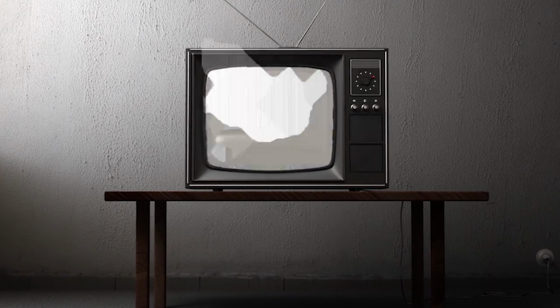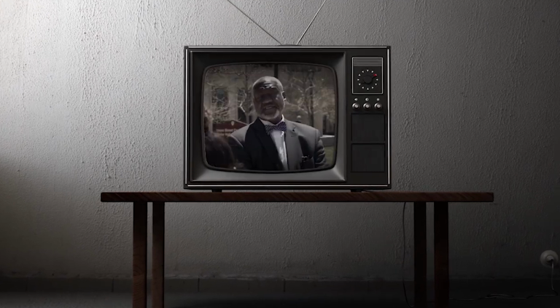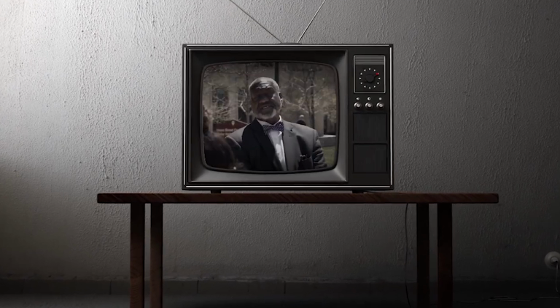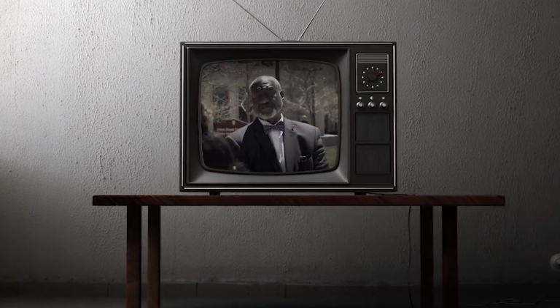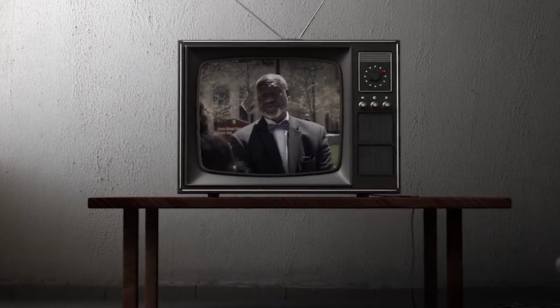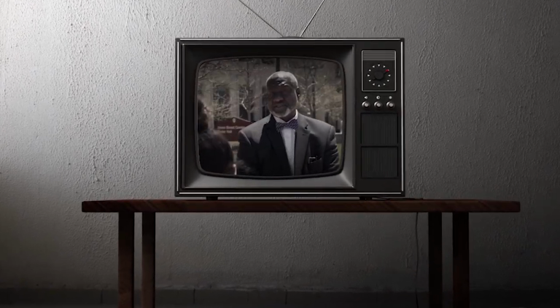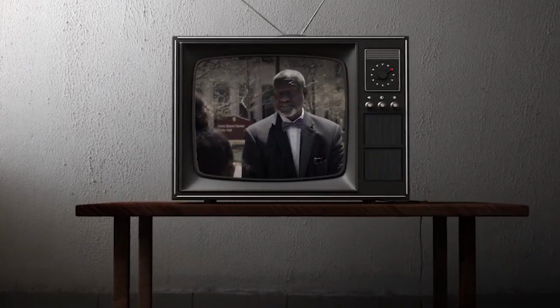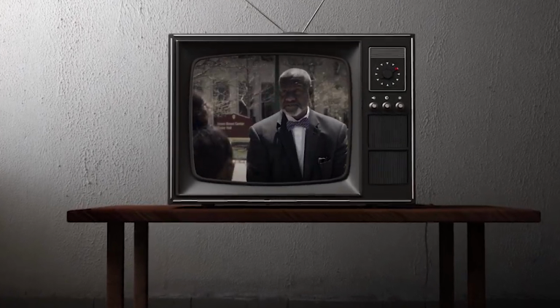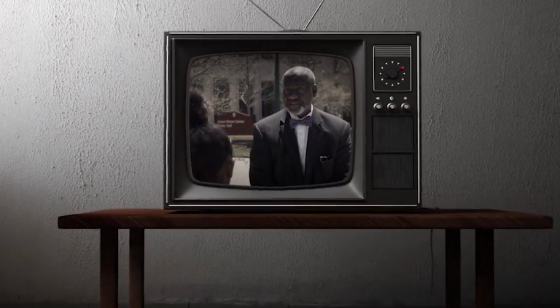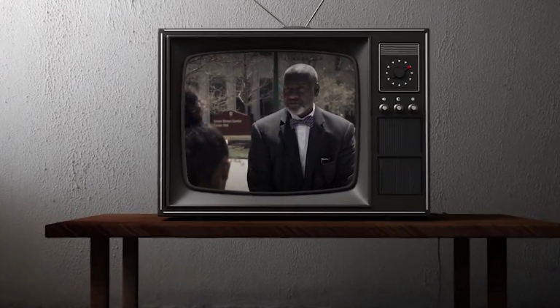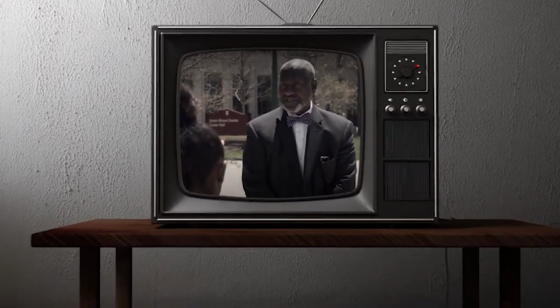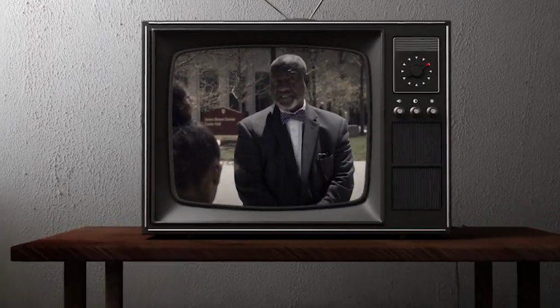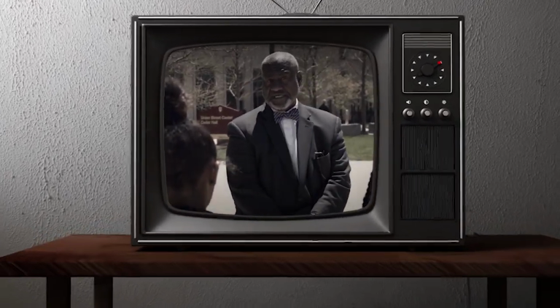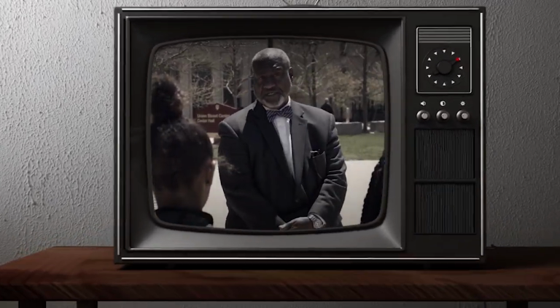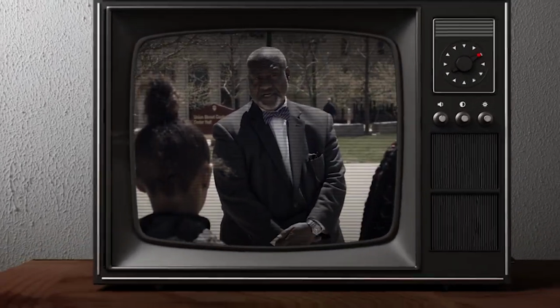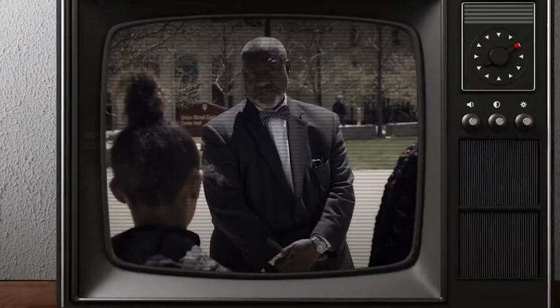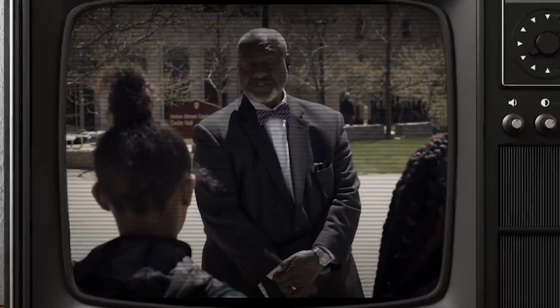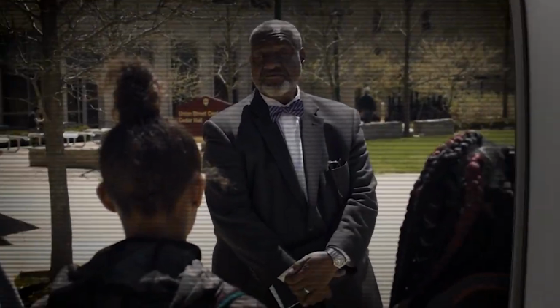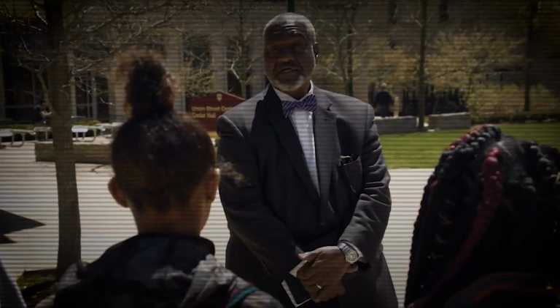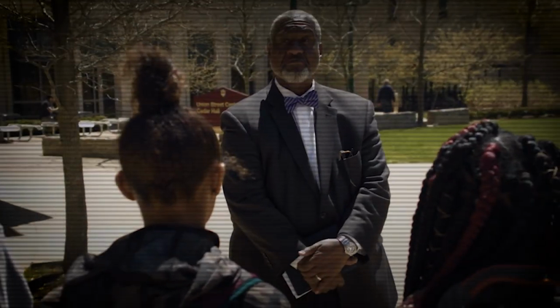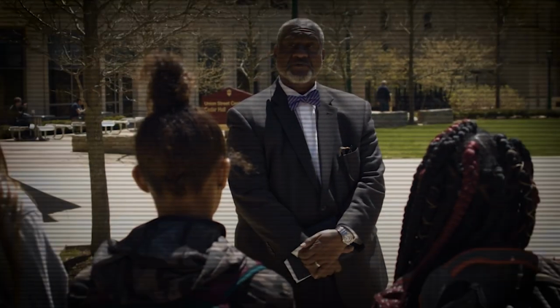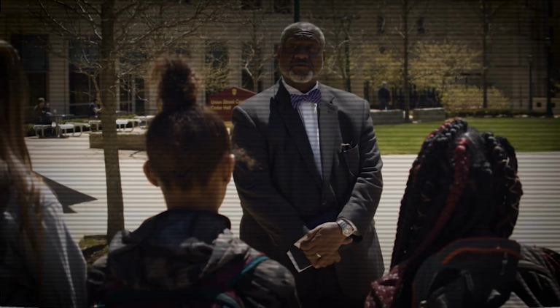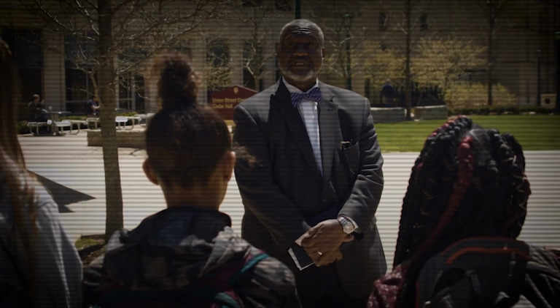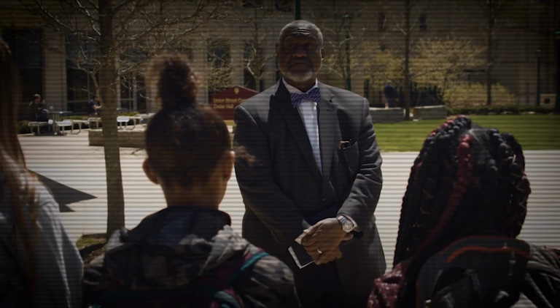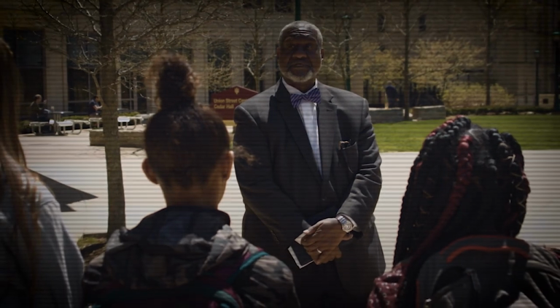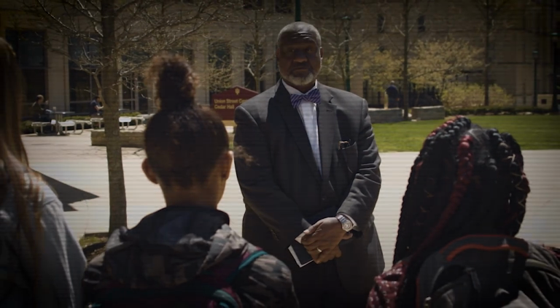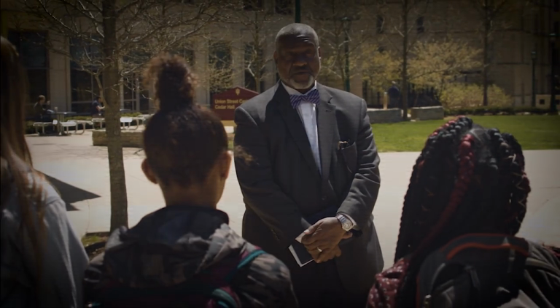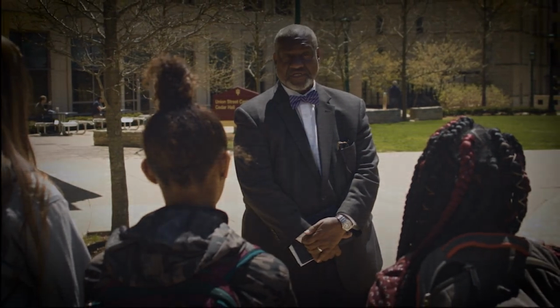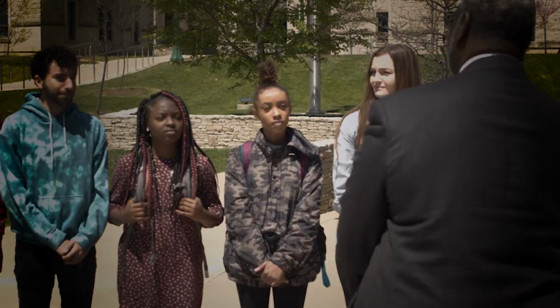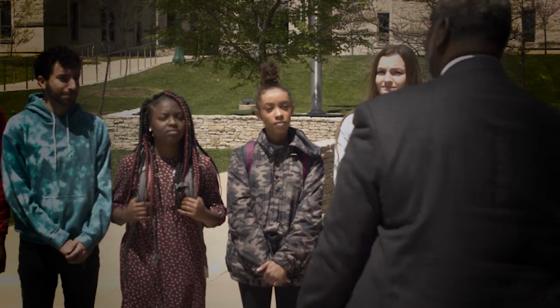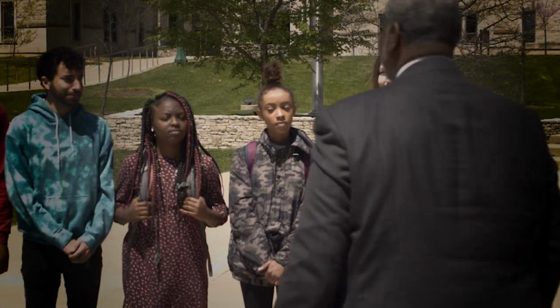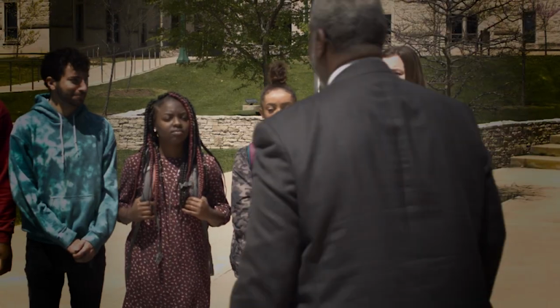Next on the tour of the Sensory Deprivation Lab, we'll see if you can commune with a real-life Demogorgon. Follow me!